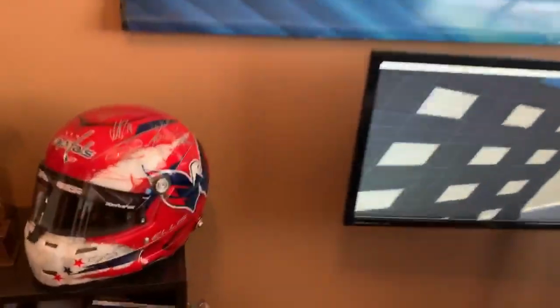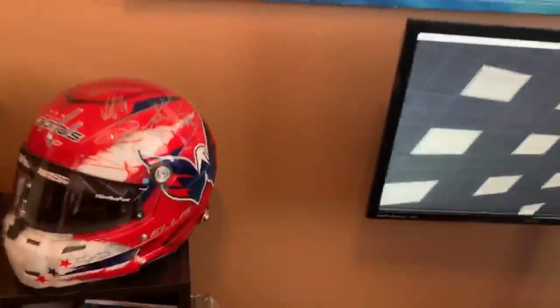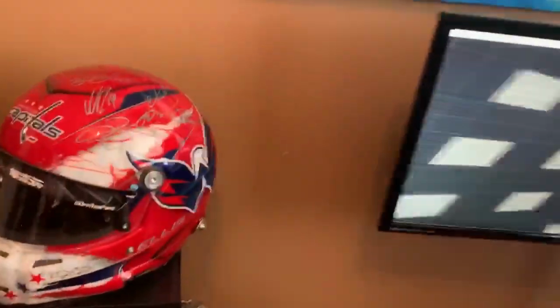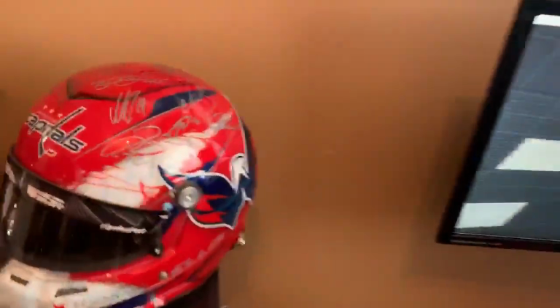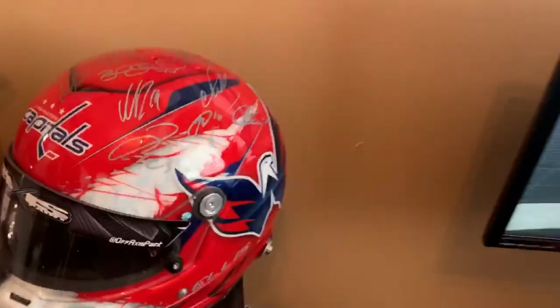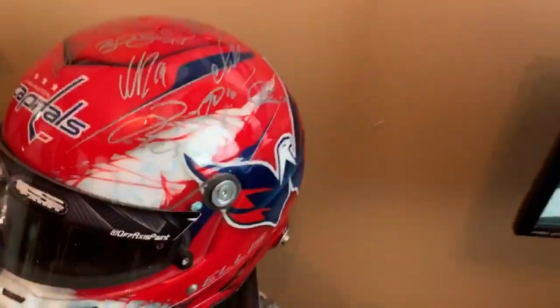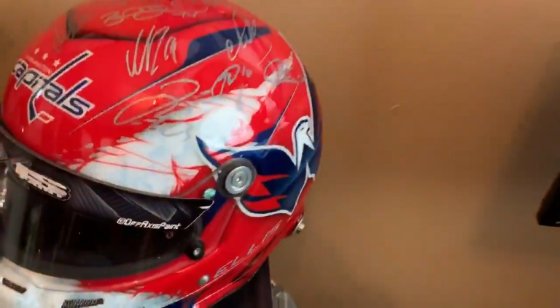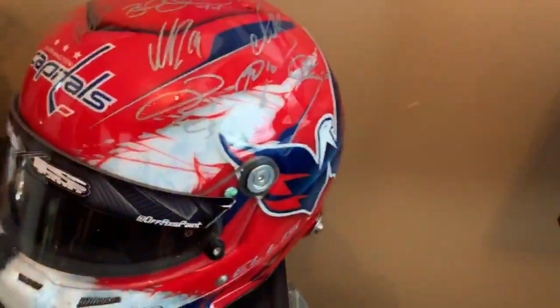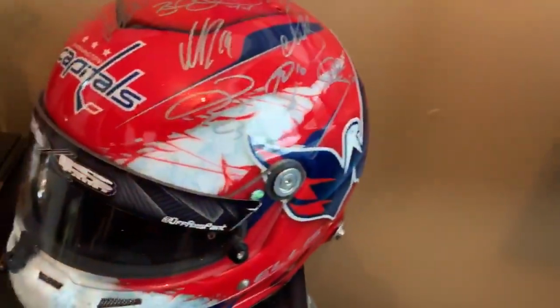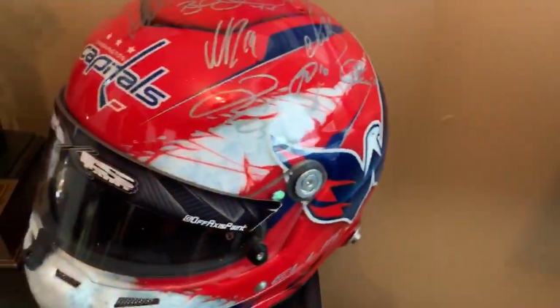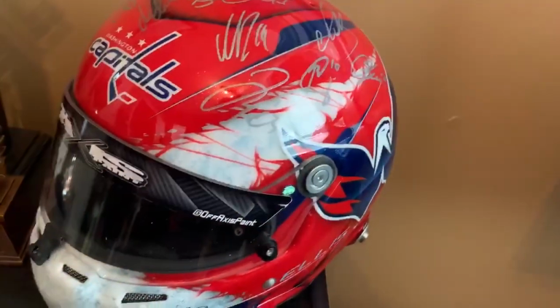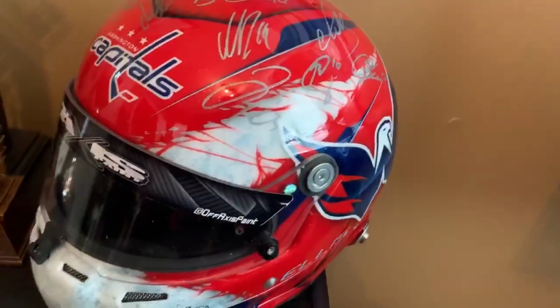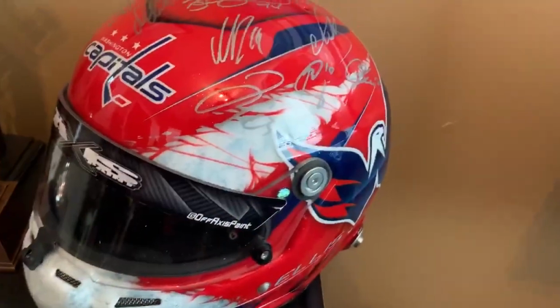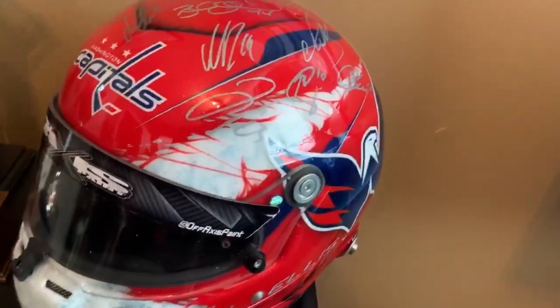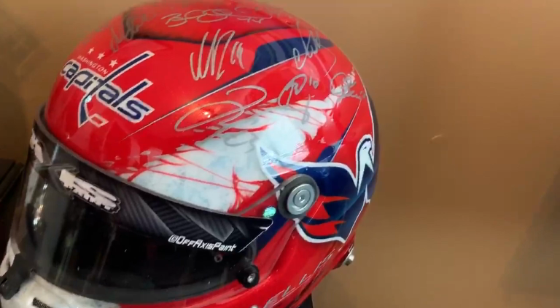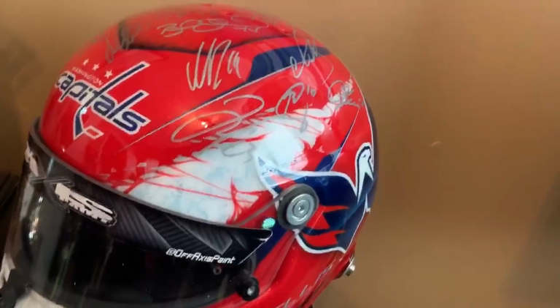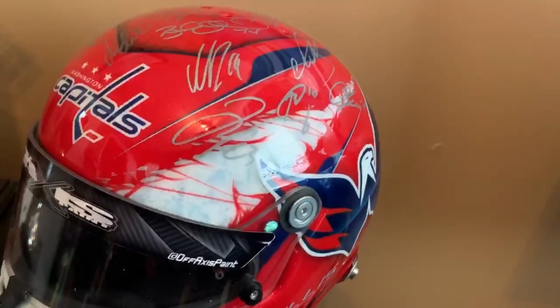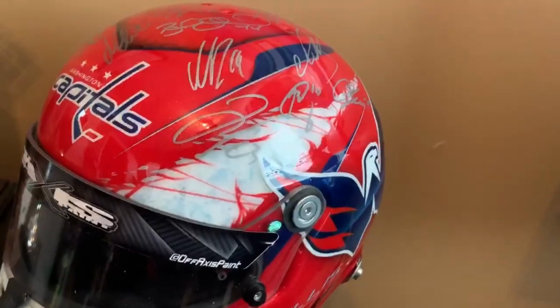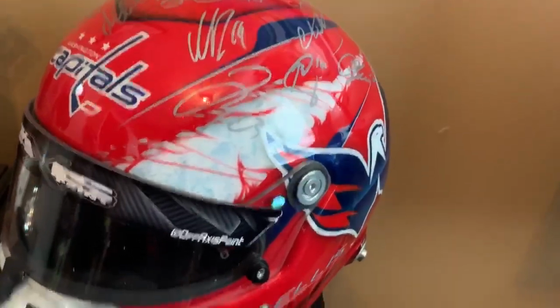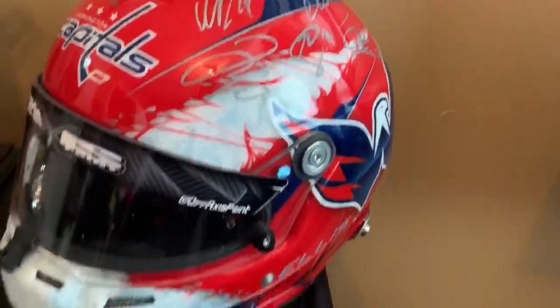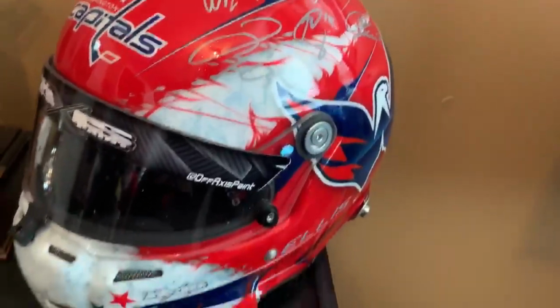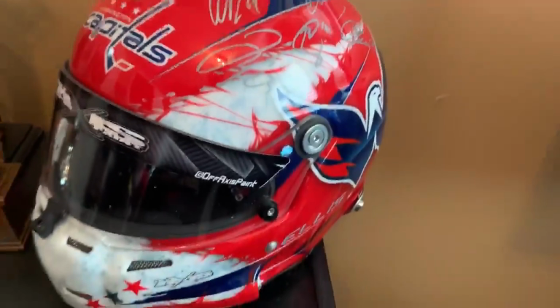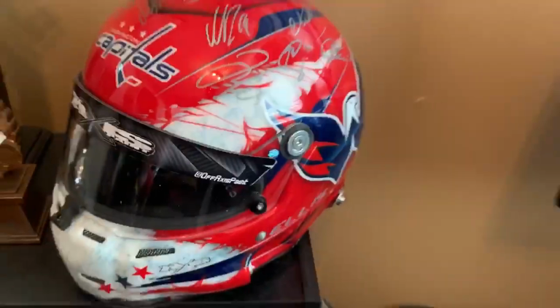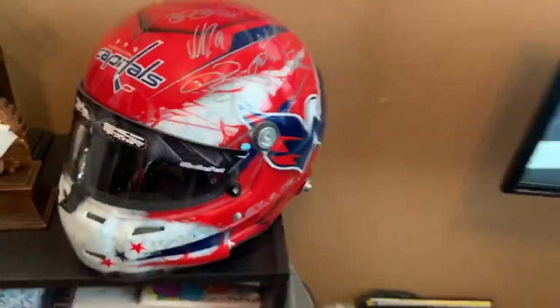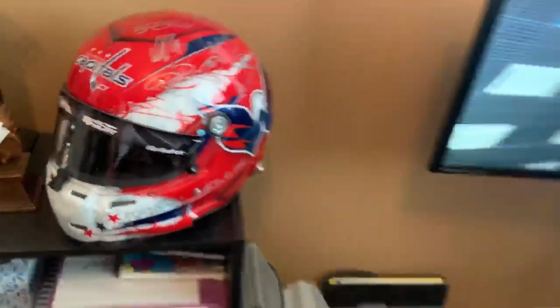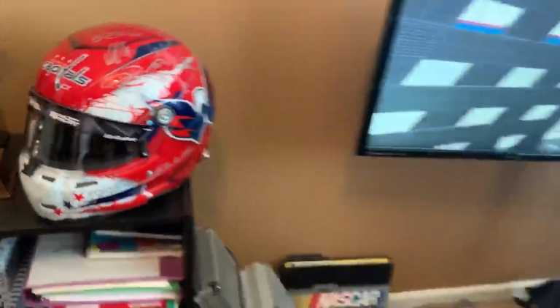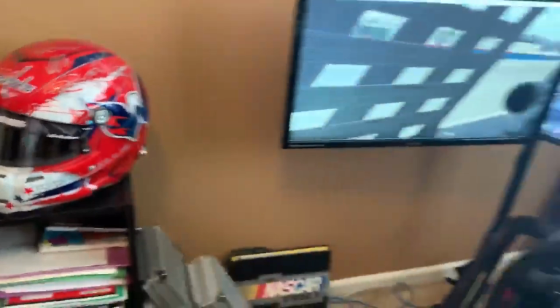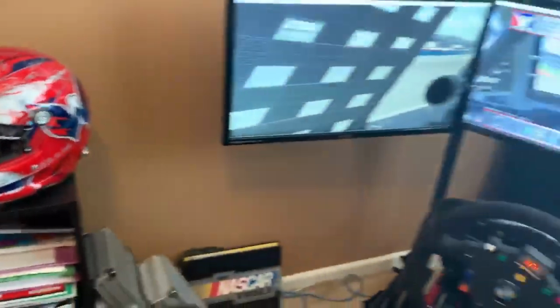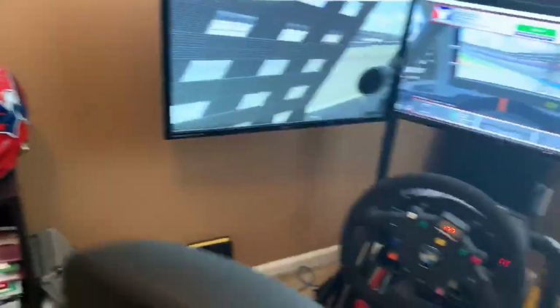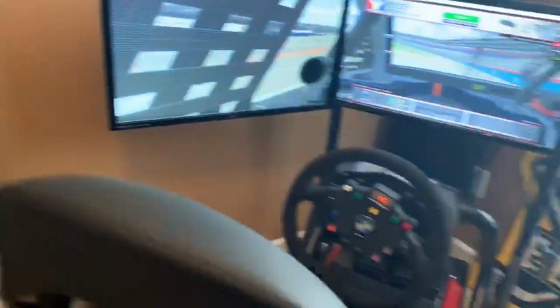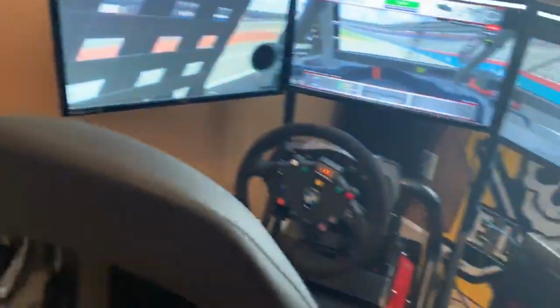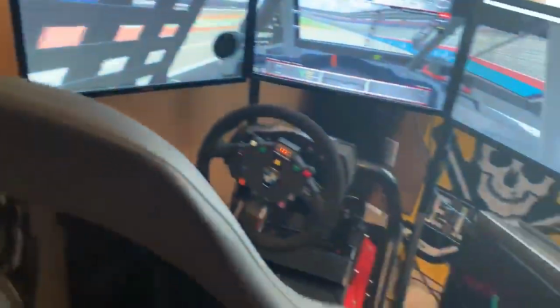Got my old Caps helmet right there — I want to show that off, figured you guys would like that. Signed by the whole Stanley Cup winning team.